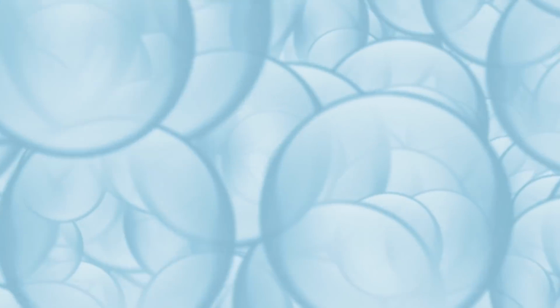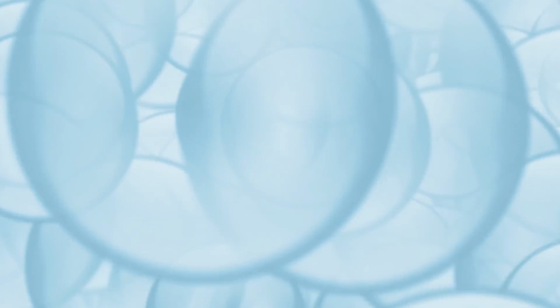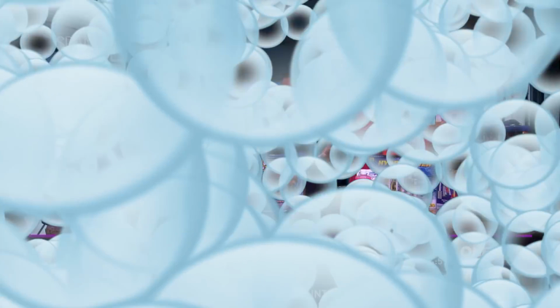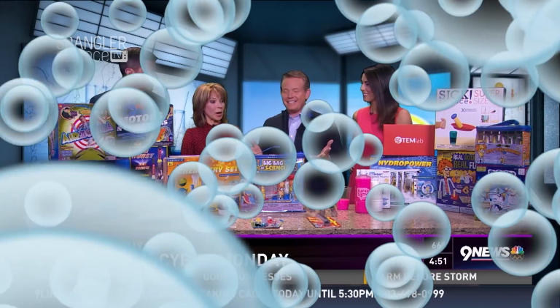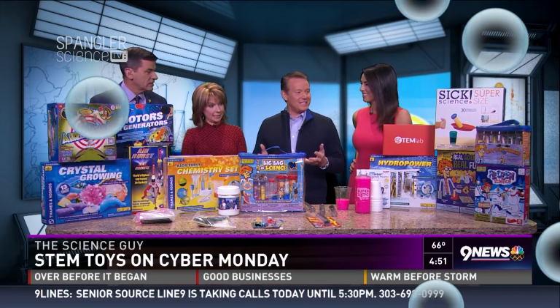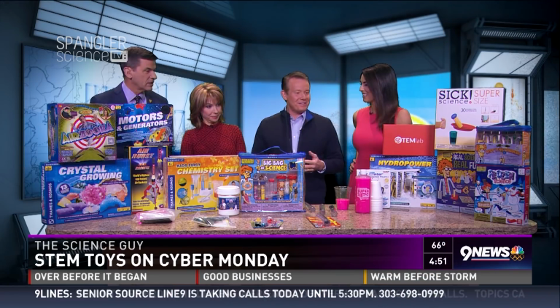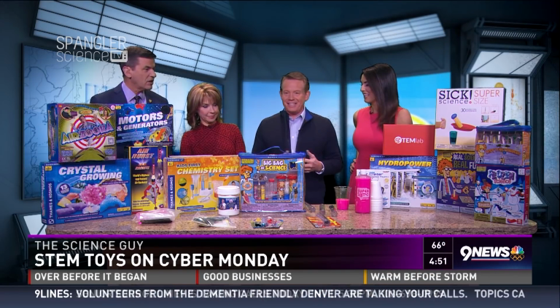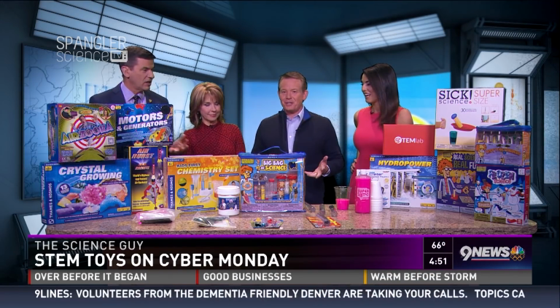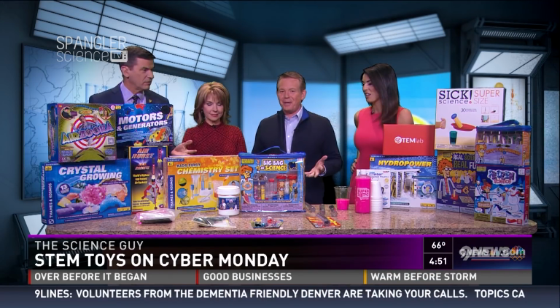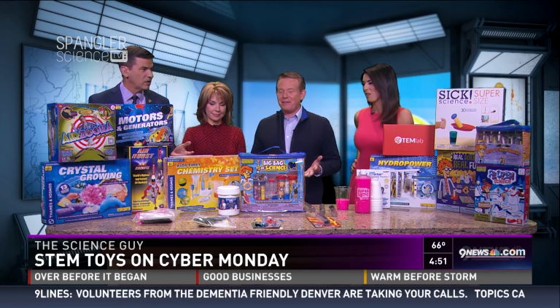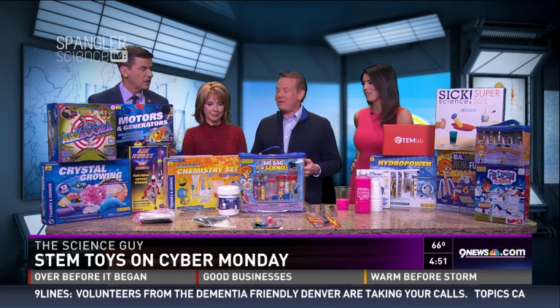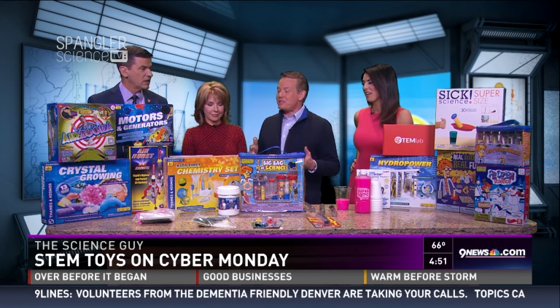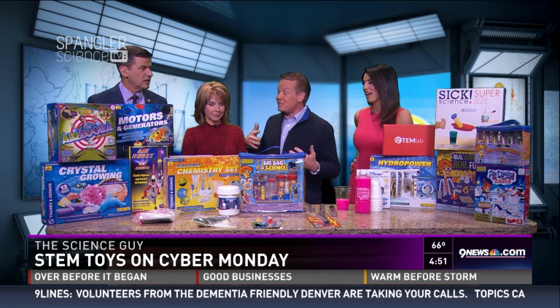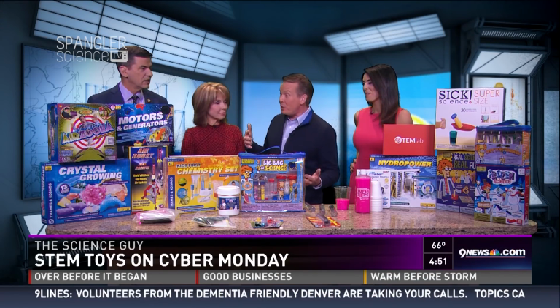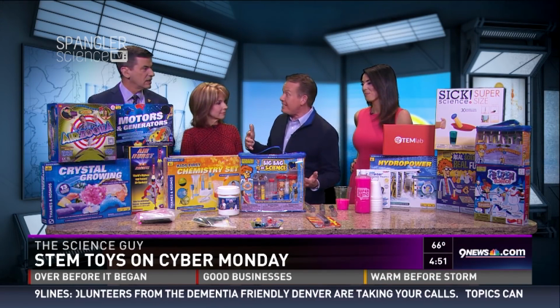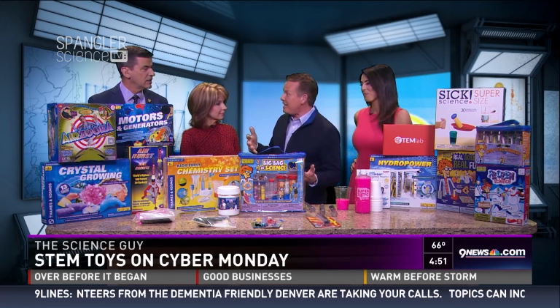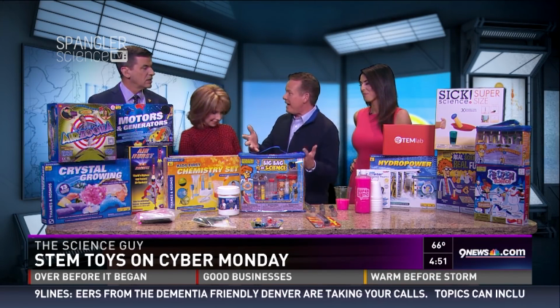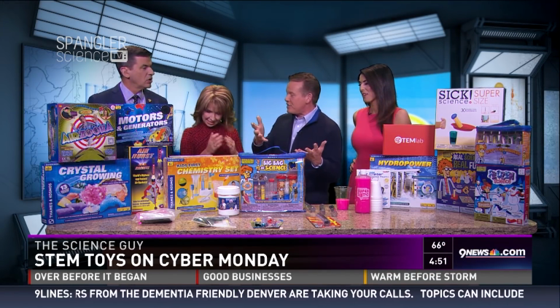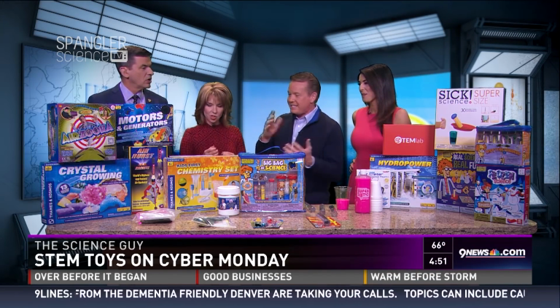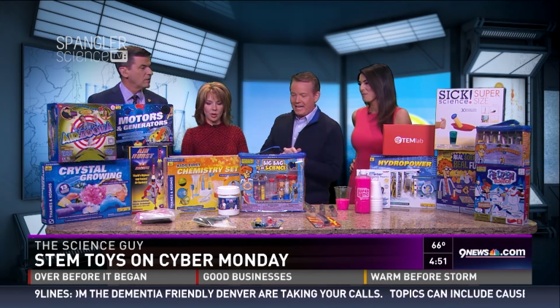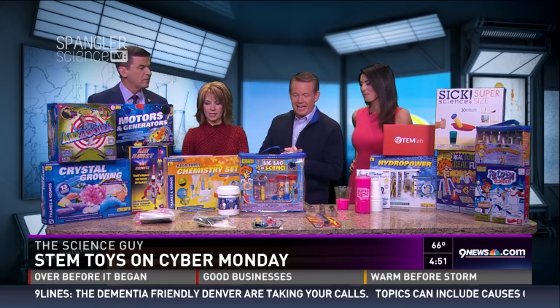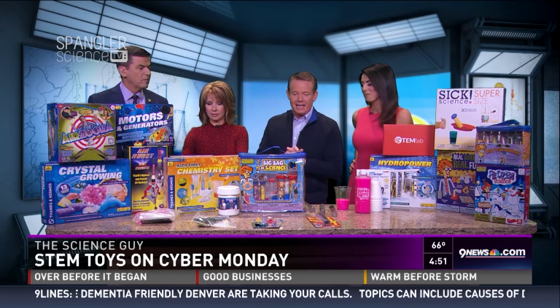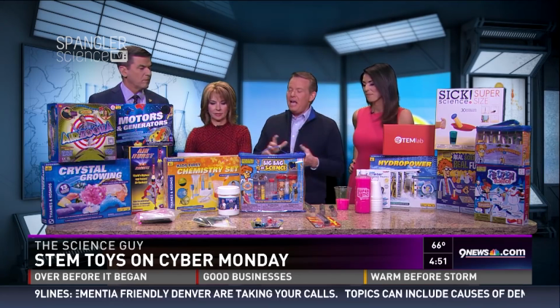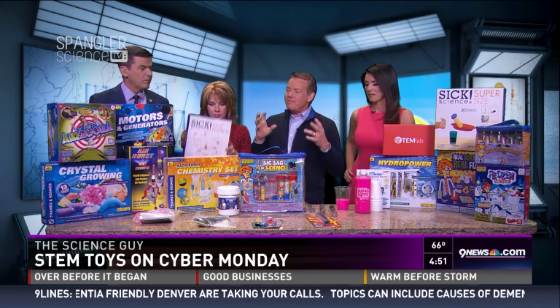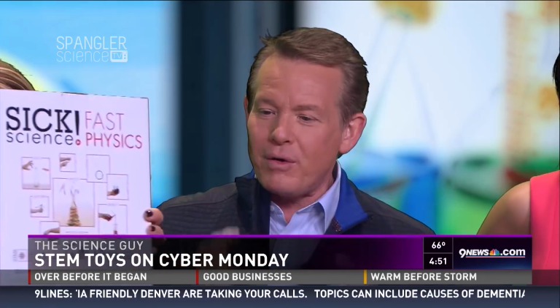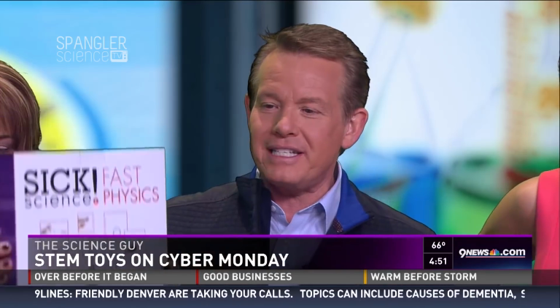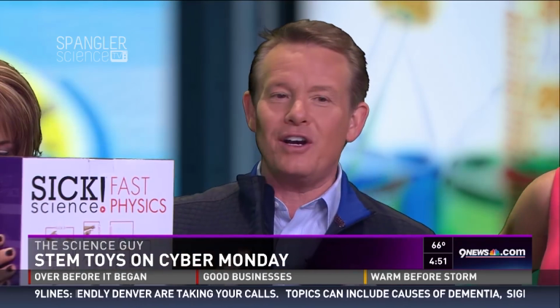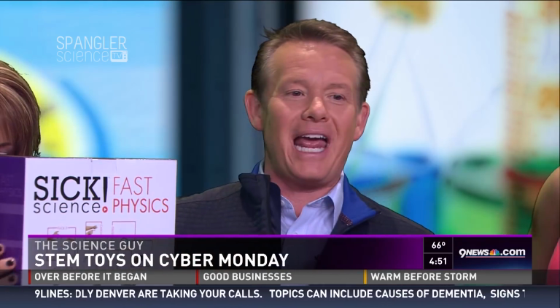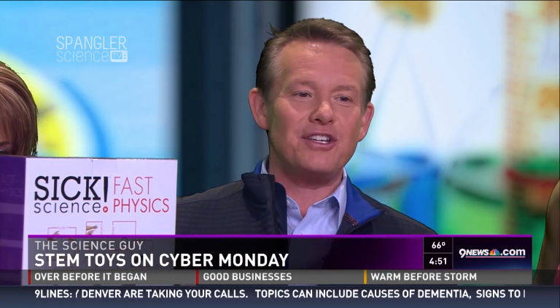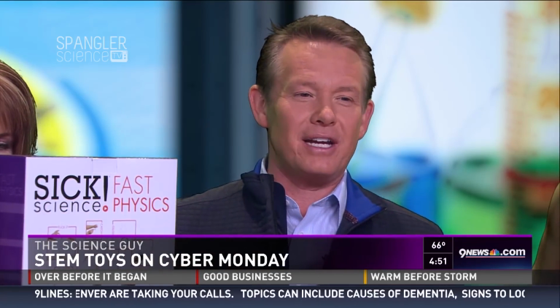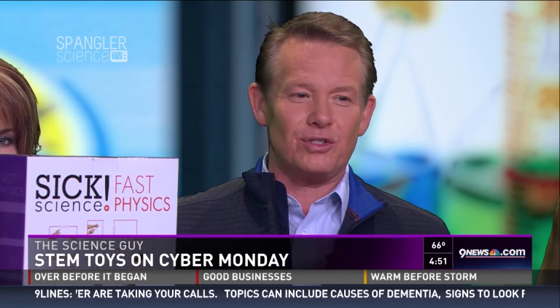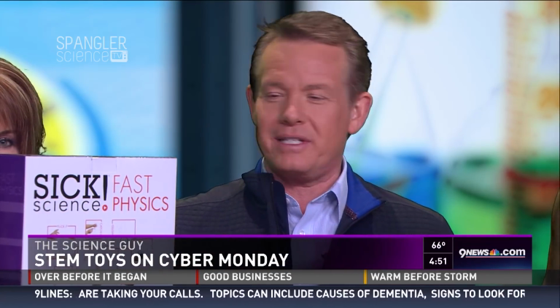Steve's here with toys. This was the toy day. You had Jake, and I'm focusing on educational toys.